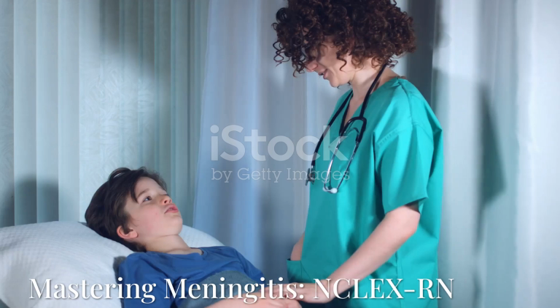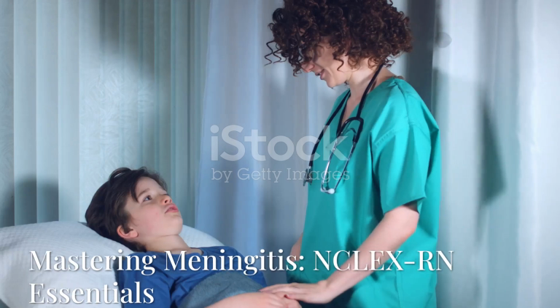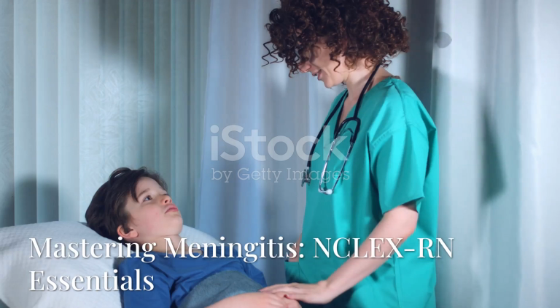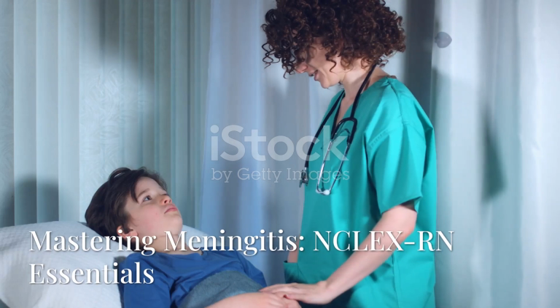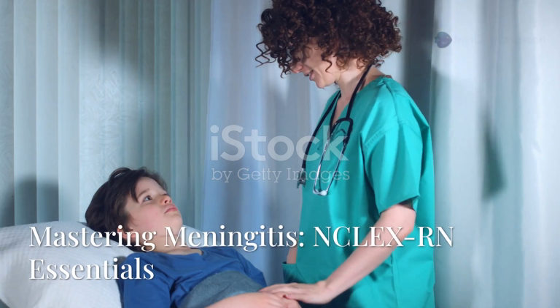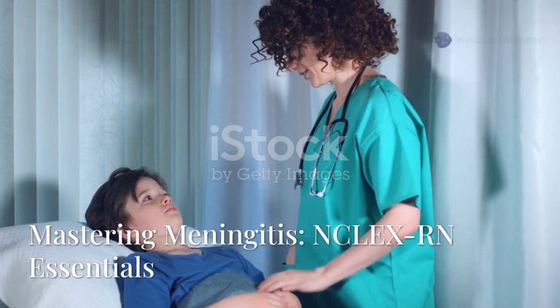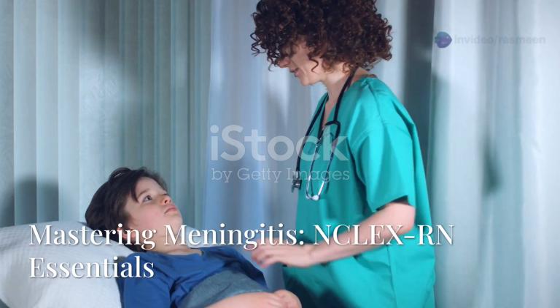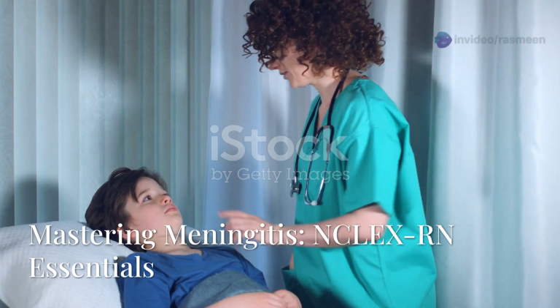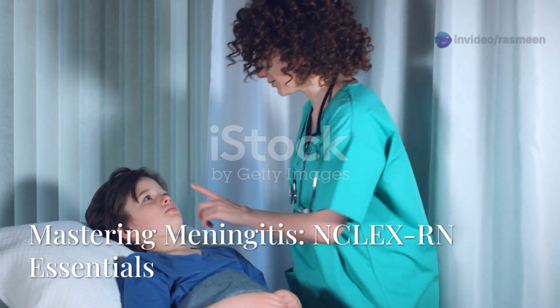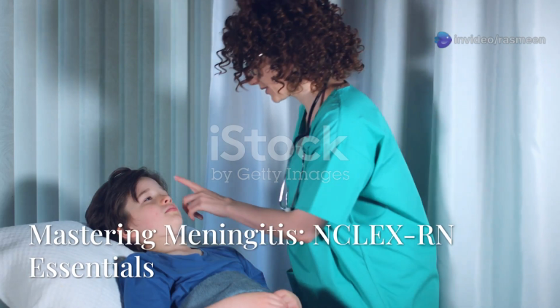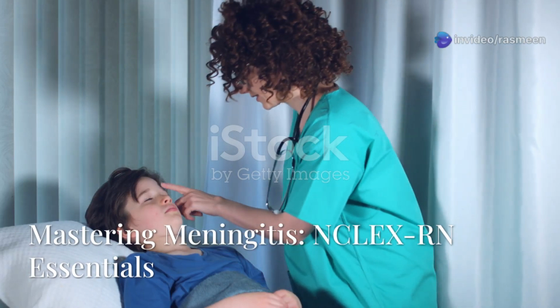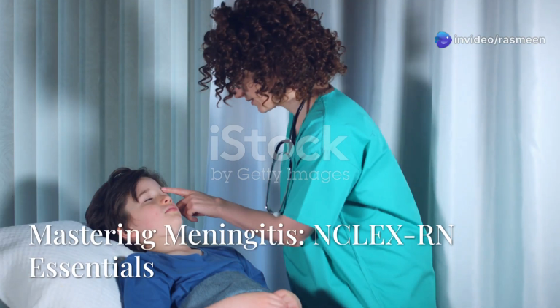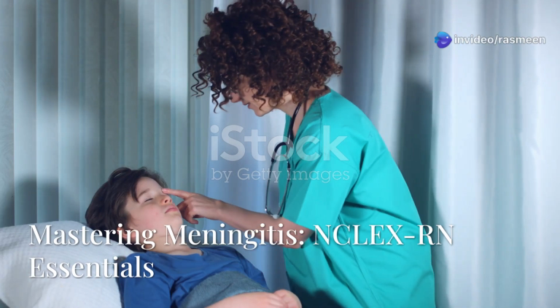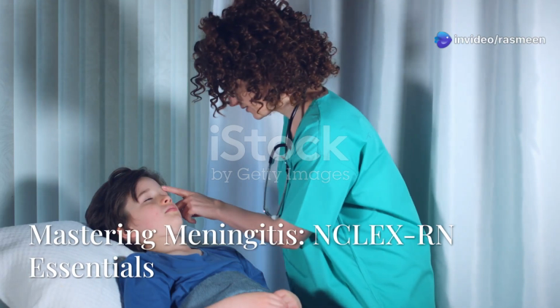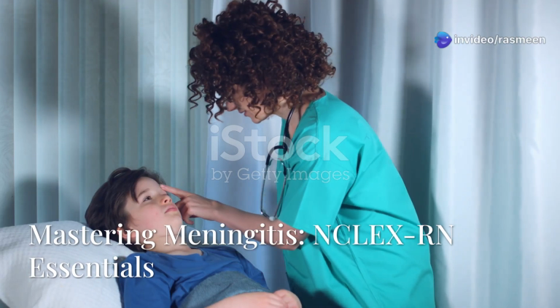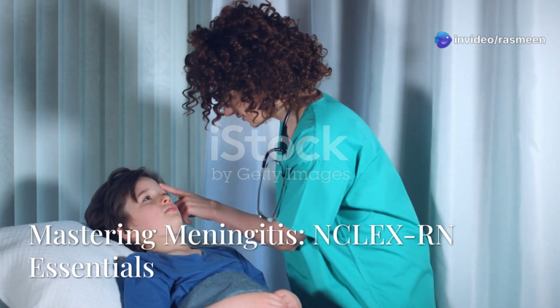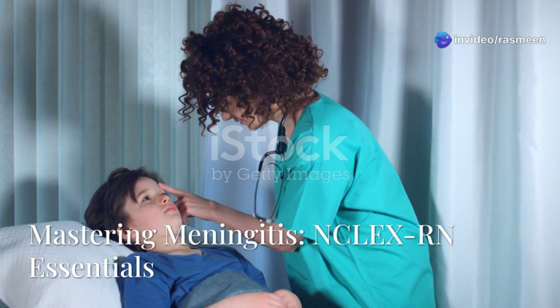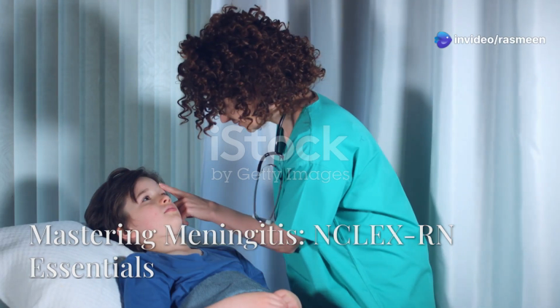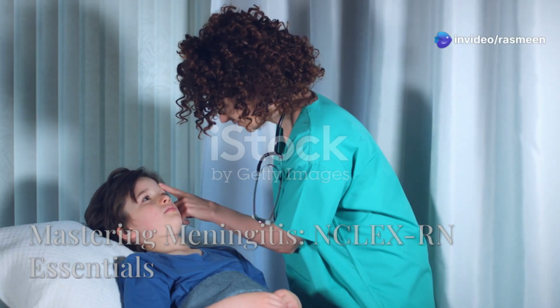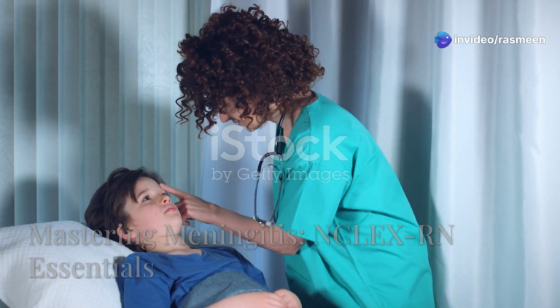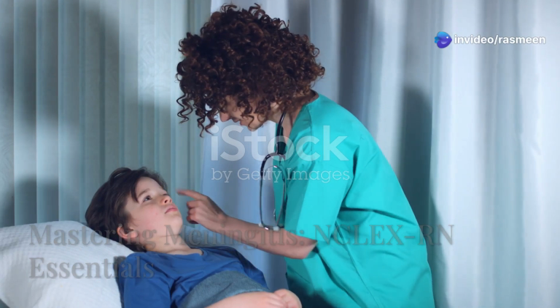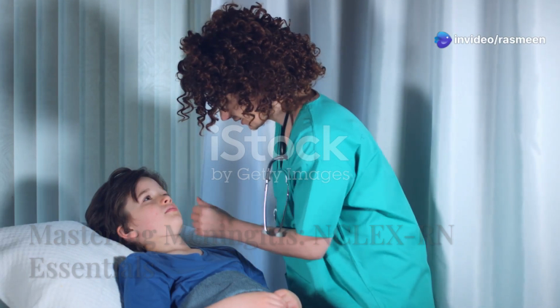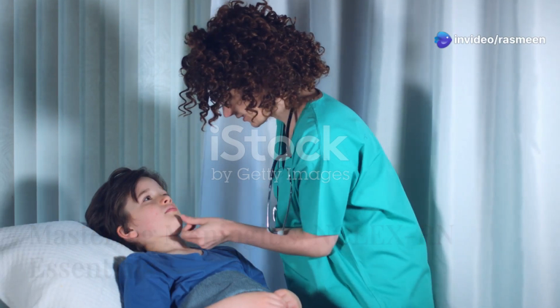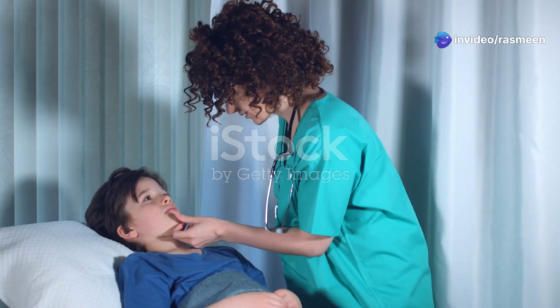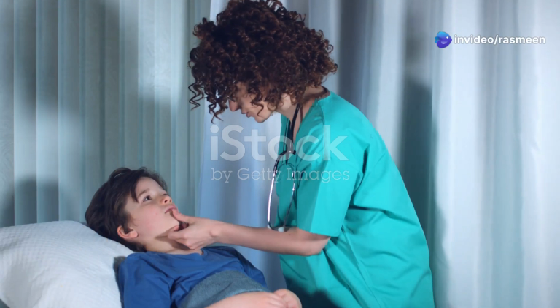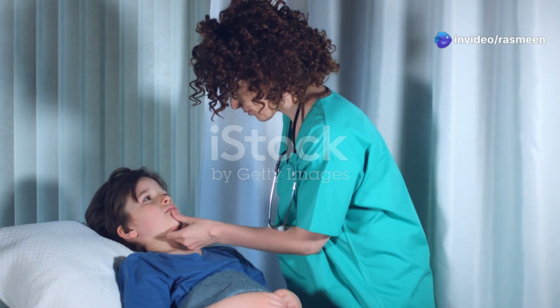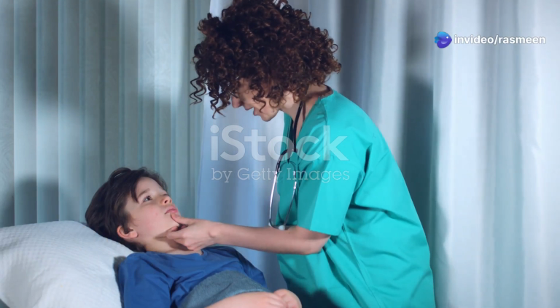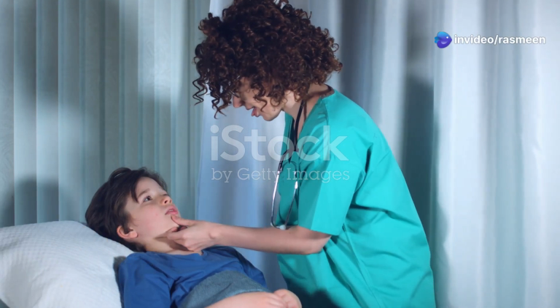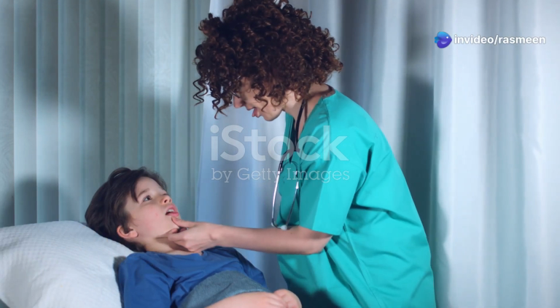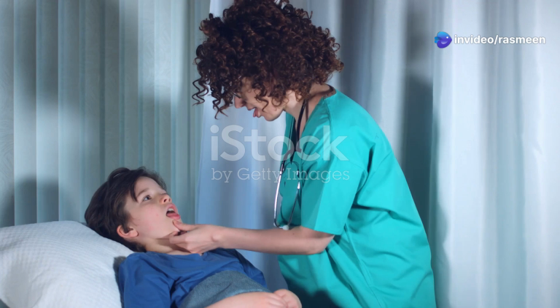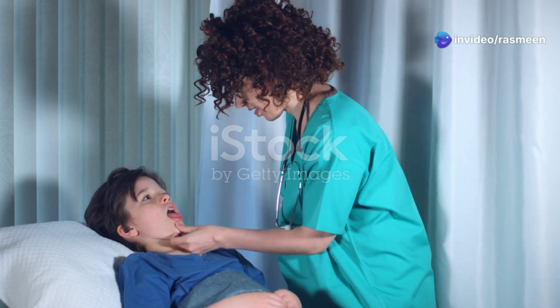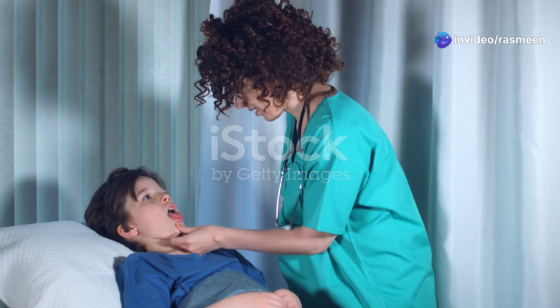Stiff neck, fever, confusion — it might be meningitis. Let's get you exam ready.